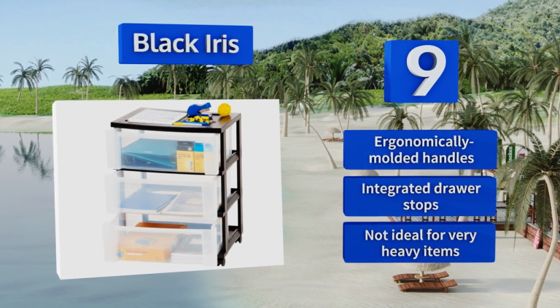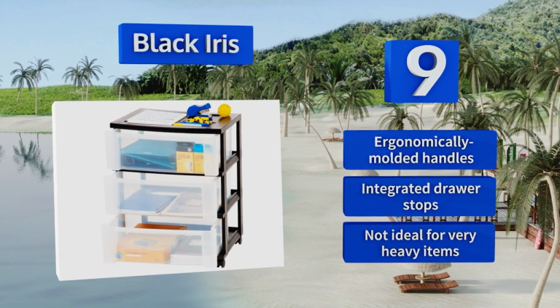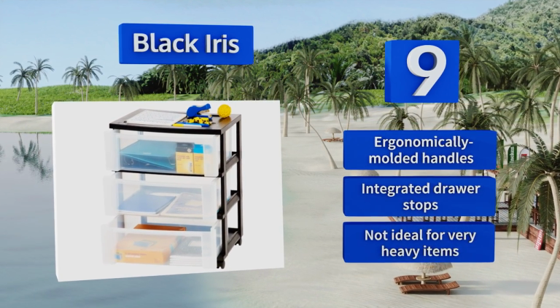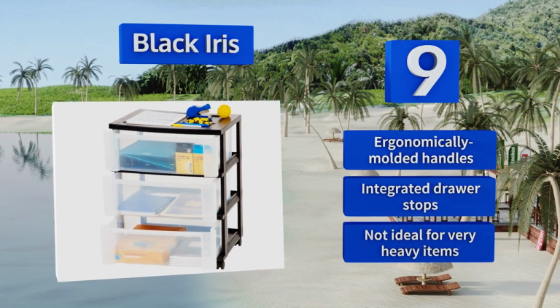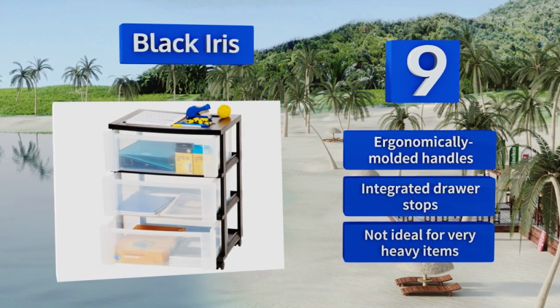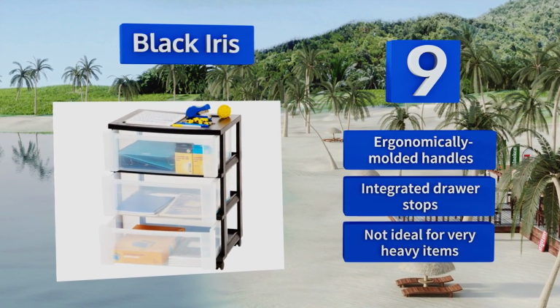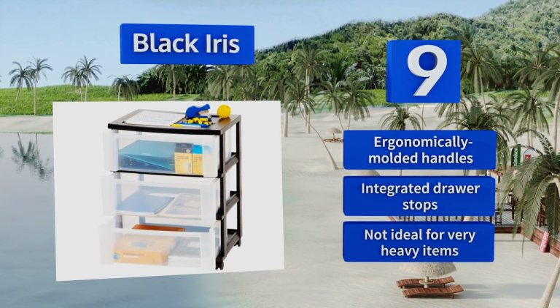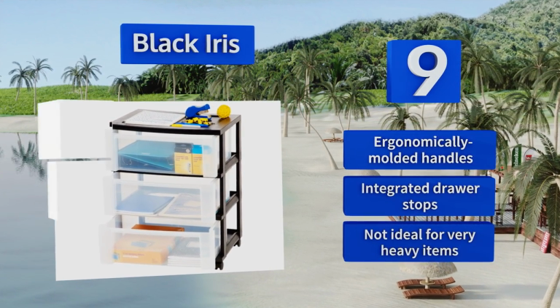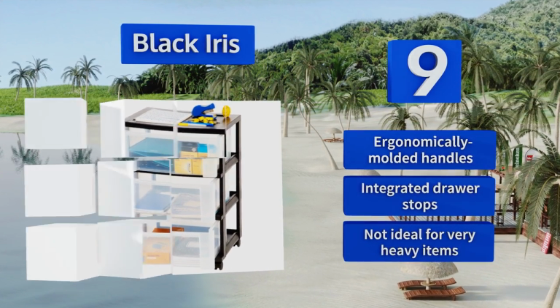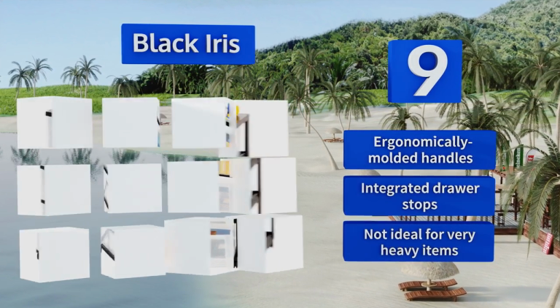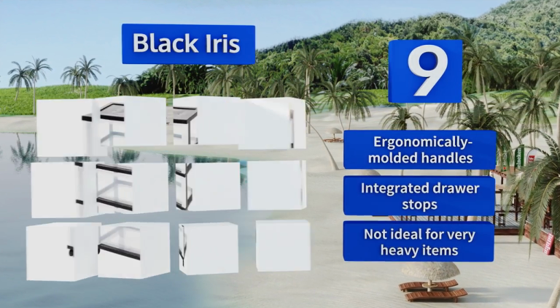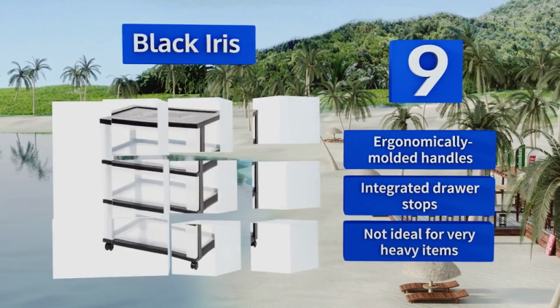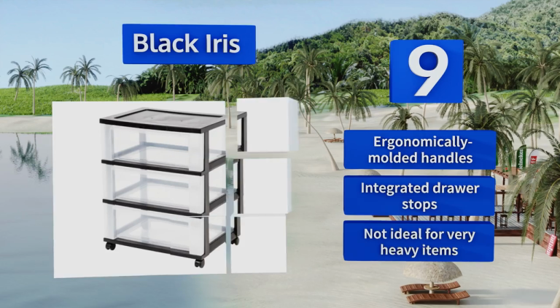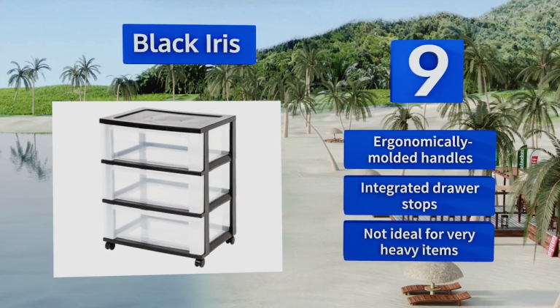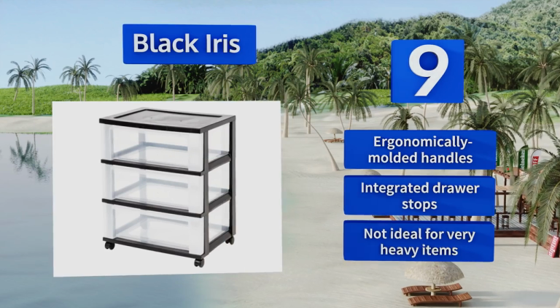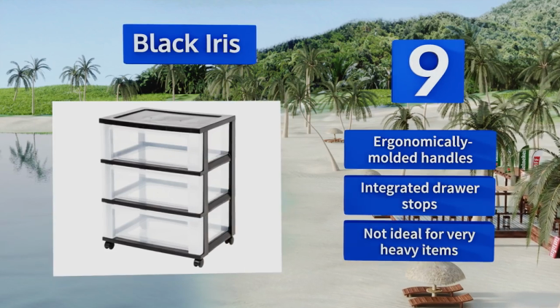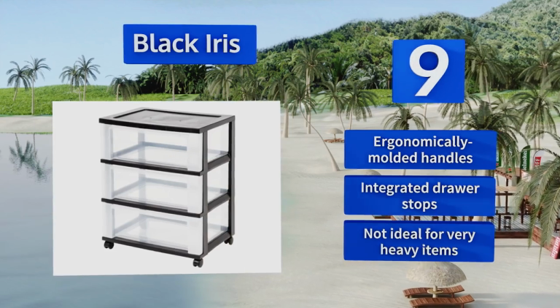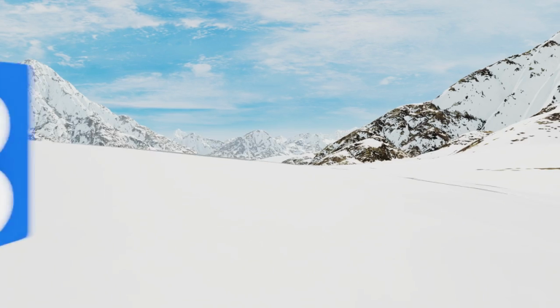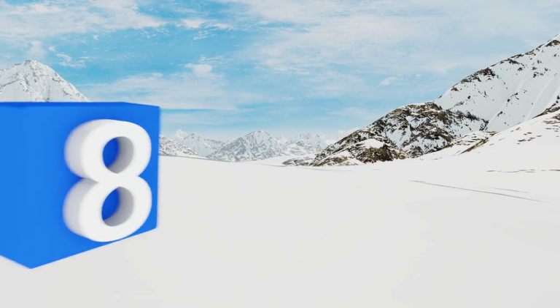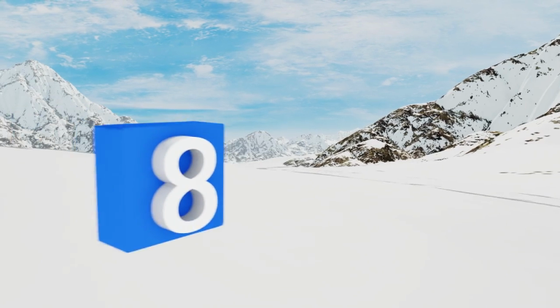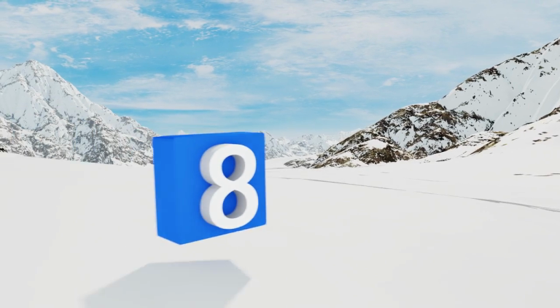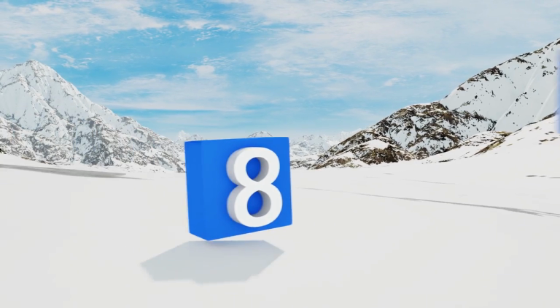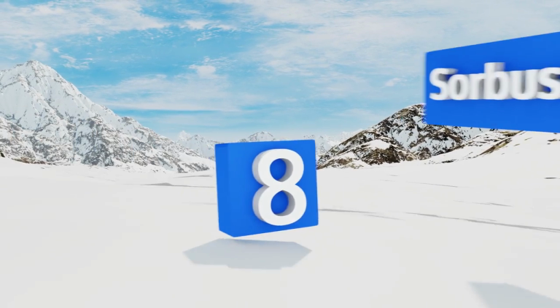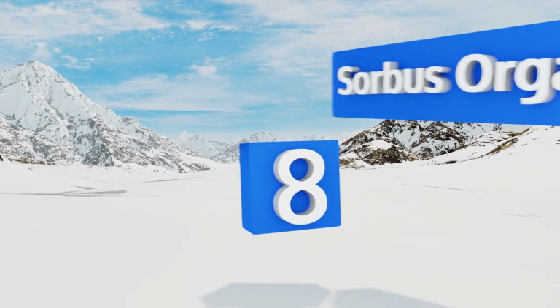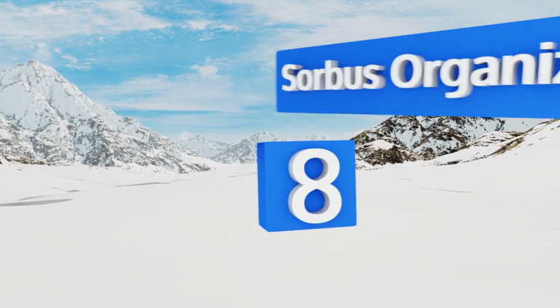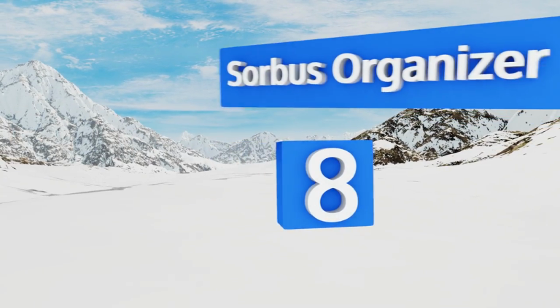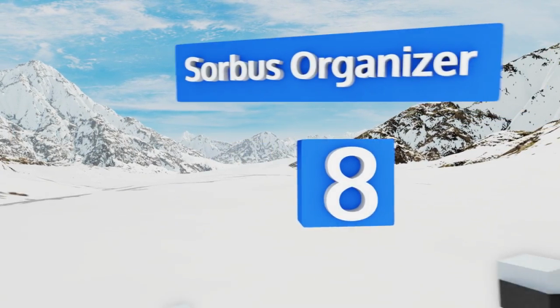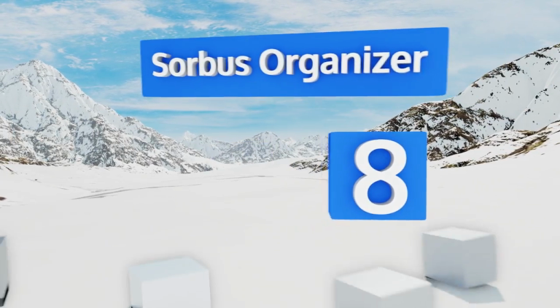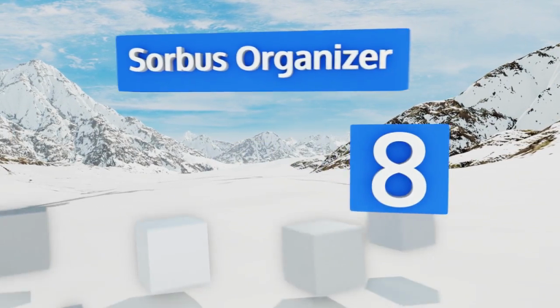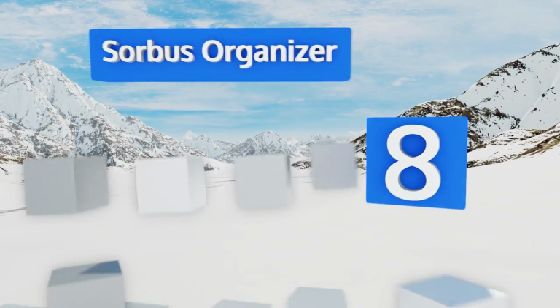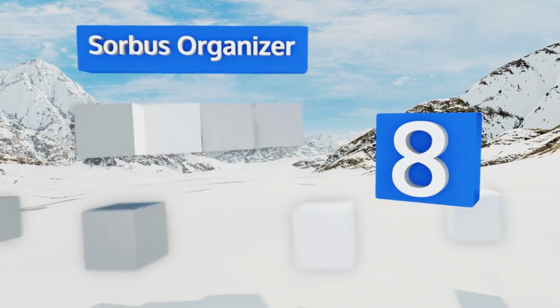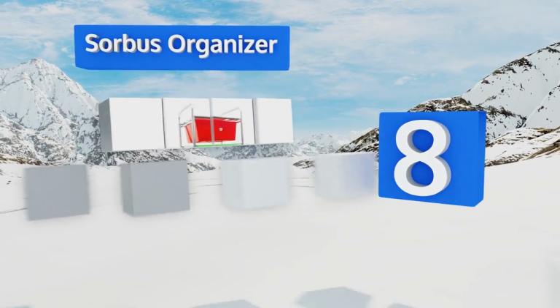The Black Iris is not ideal for very heavy items.